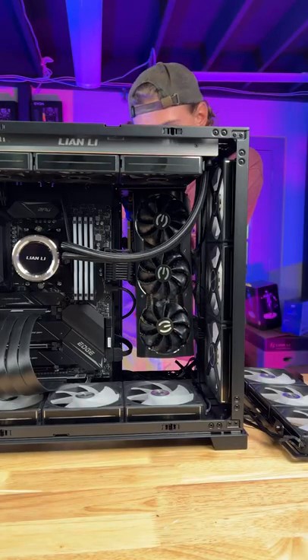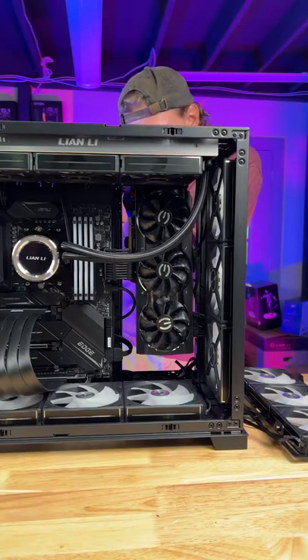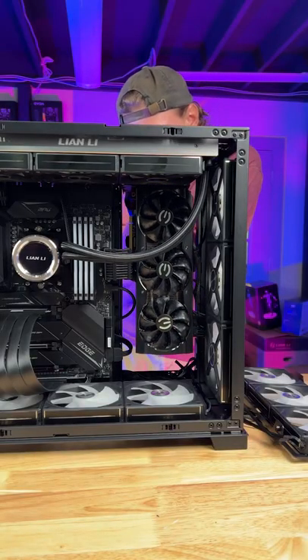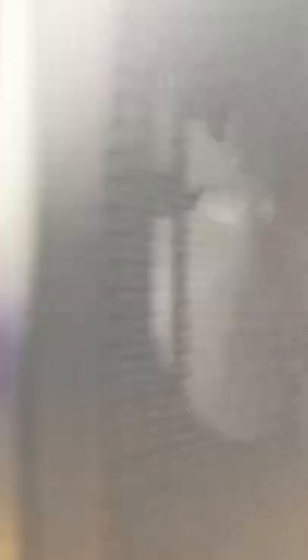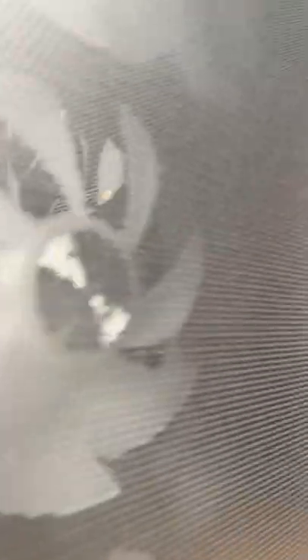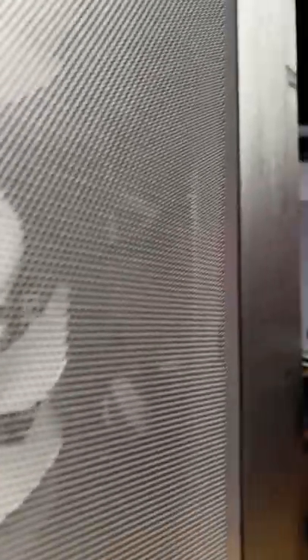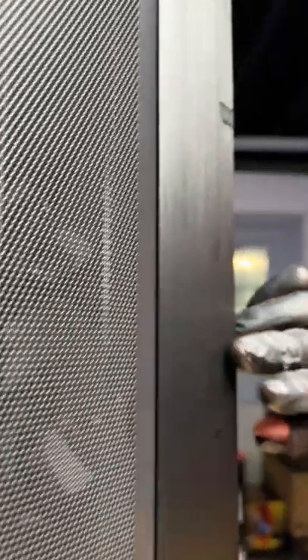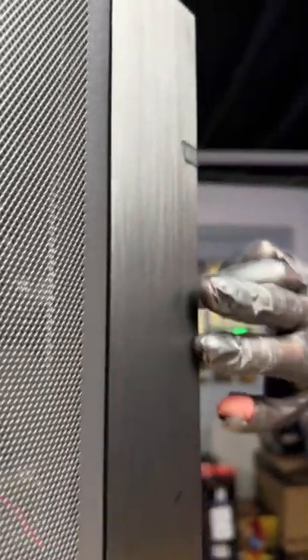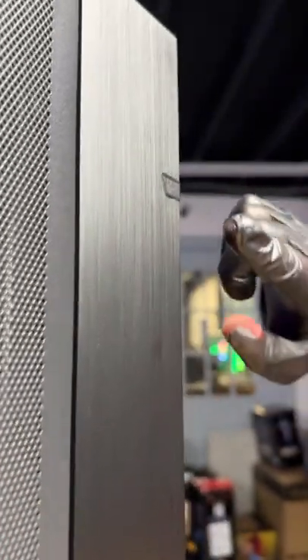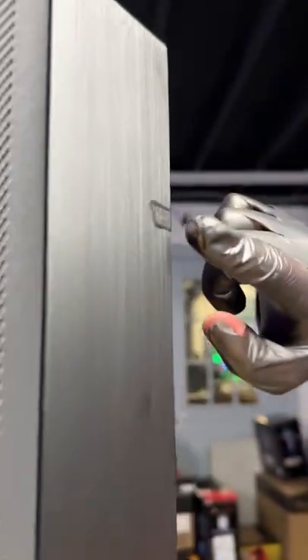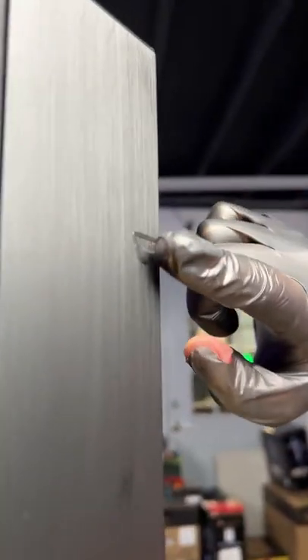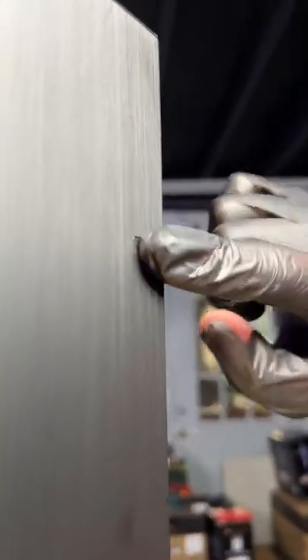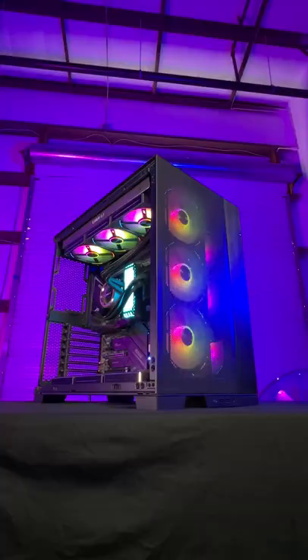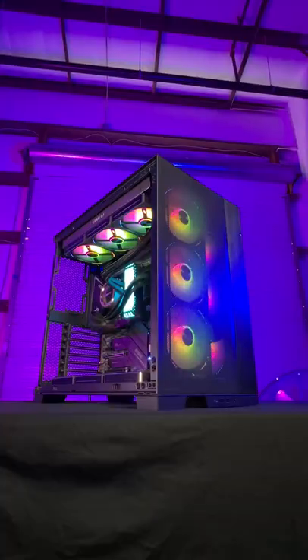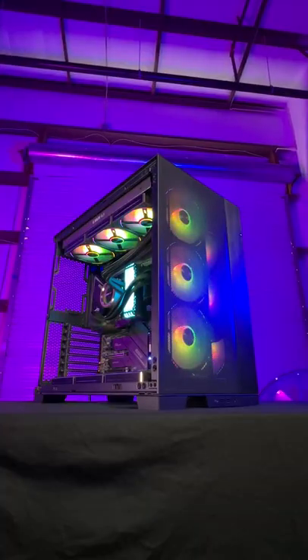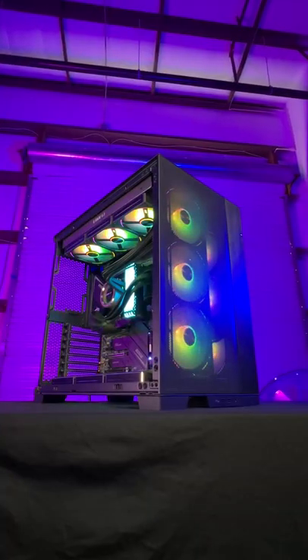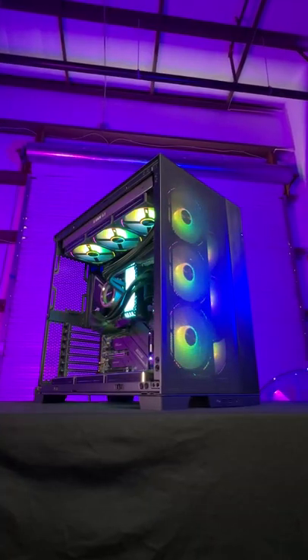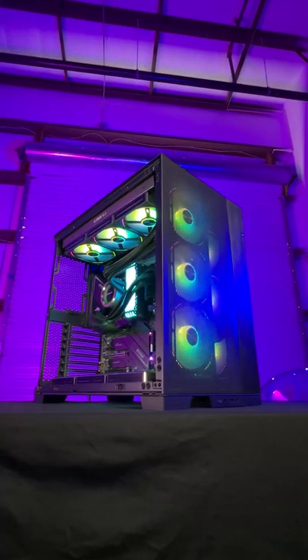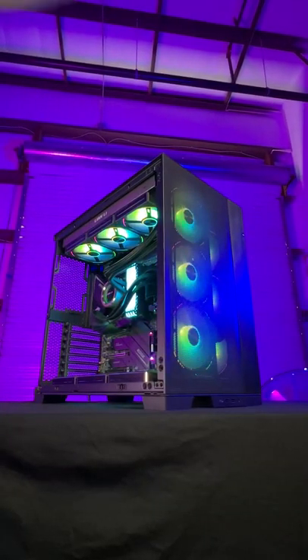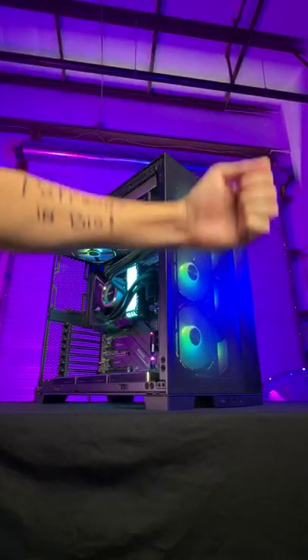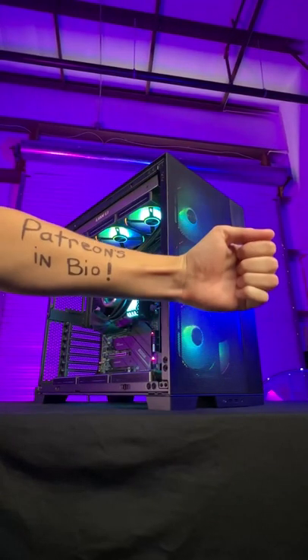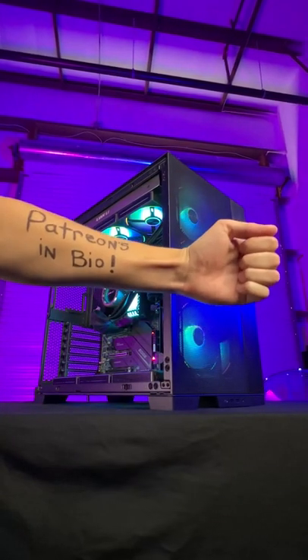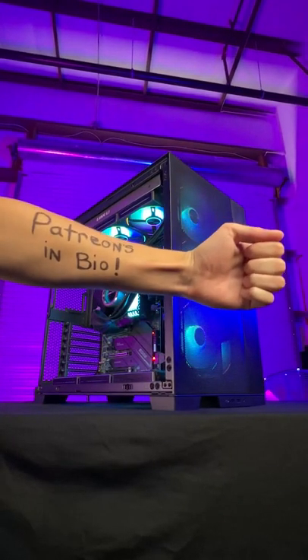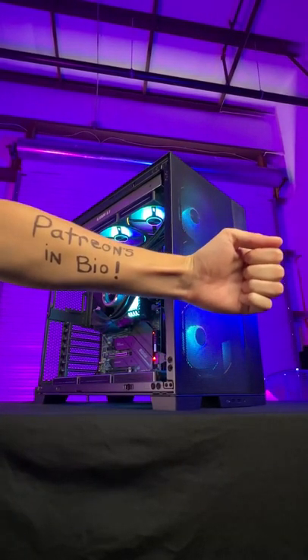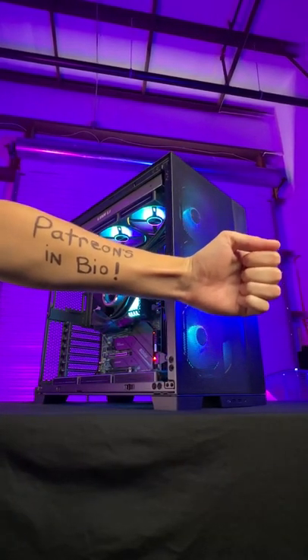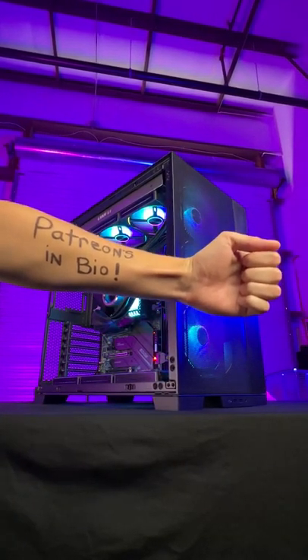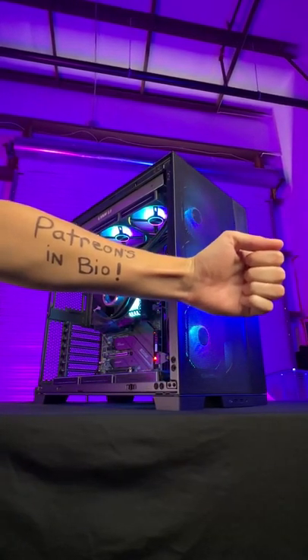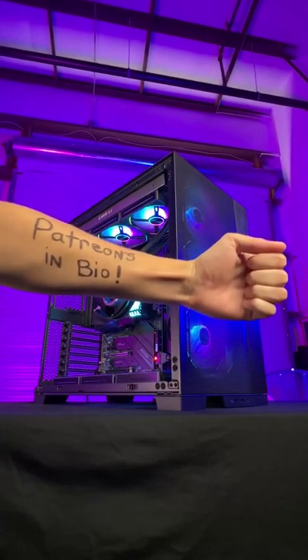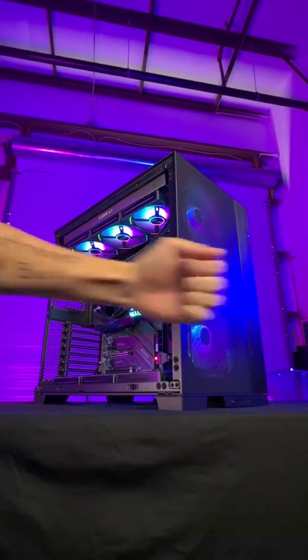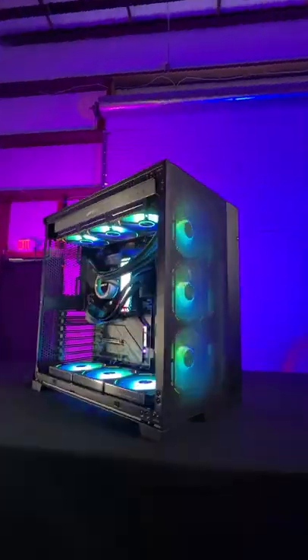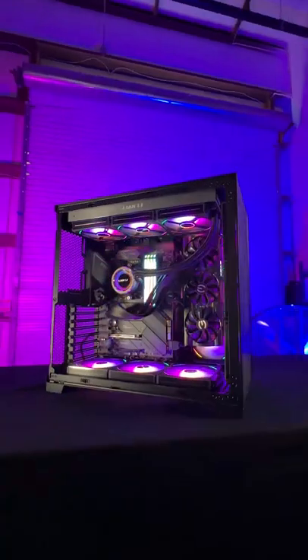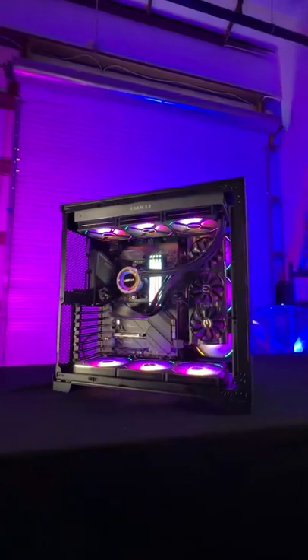And here it is. We call it the Nebula. If you want to be a part of the community, there's gaming PCs you can win.